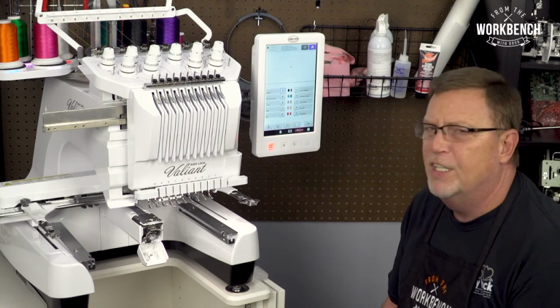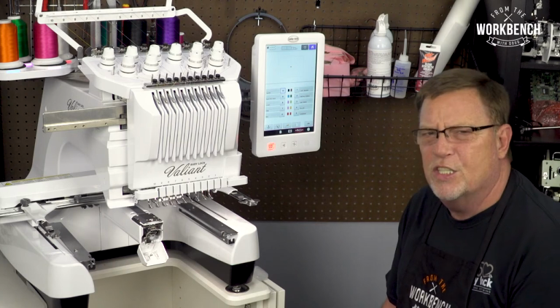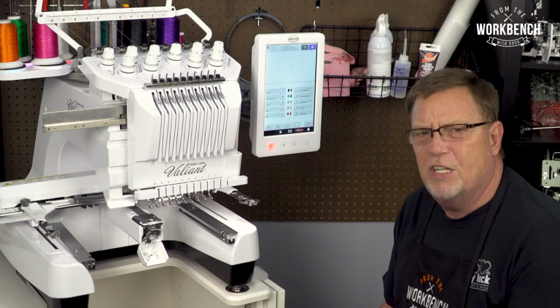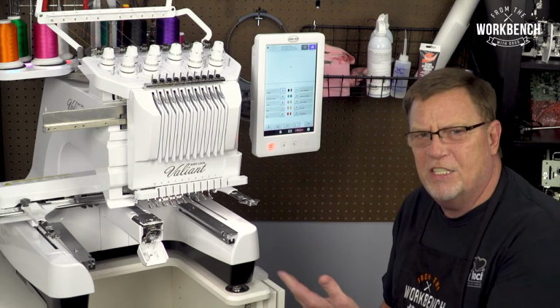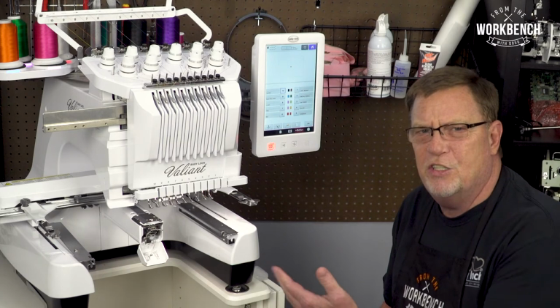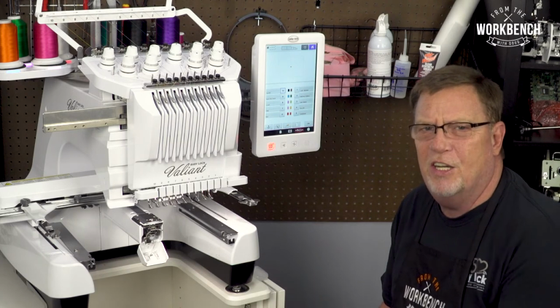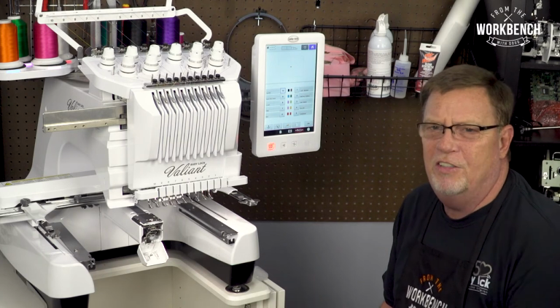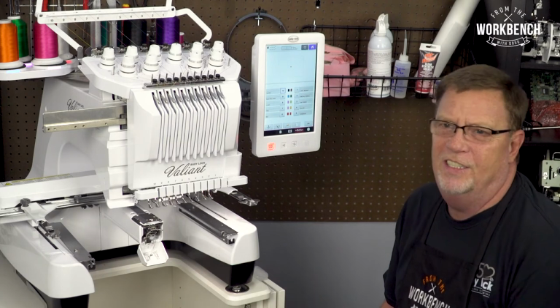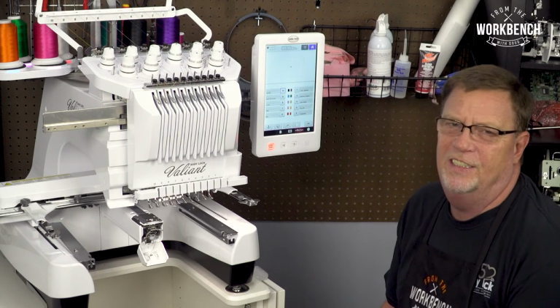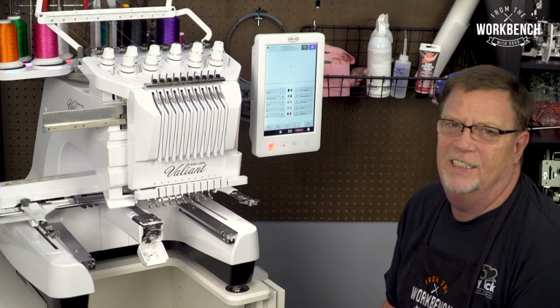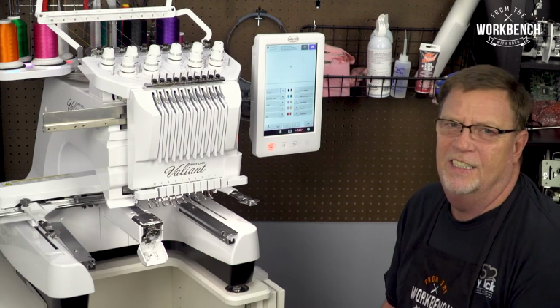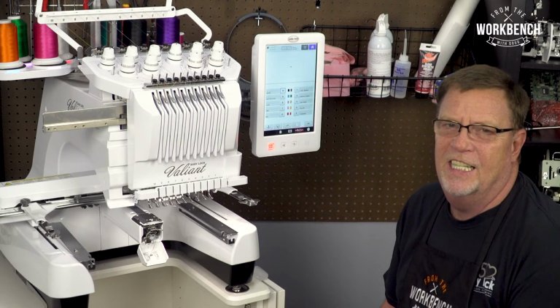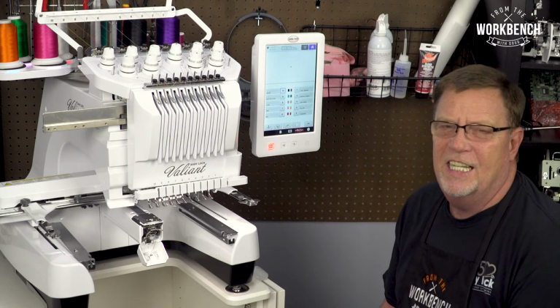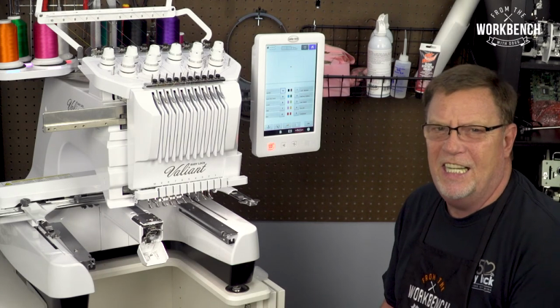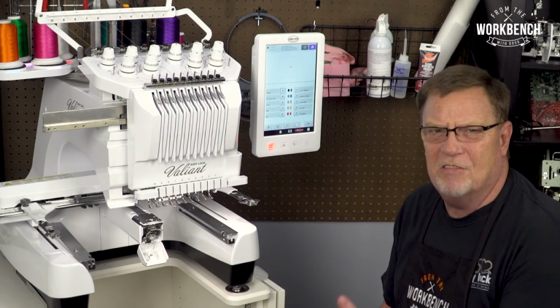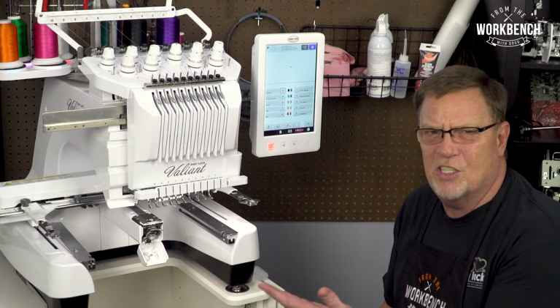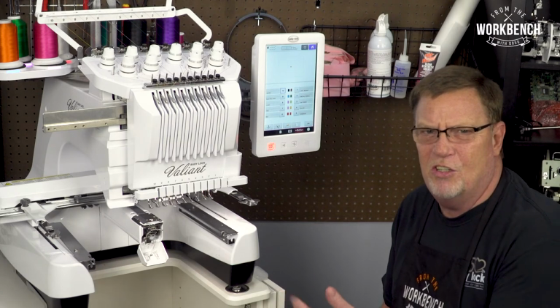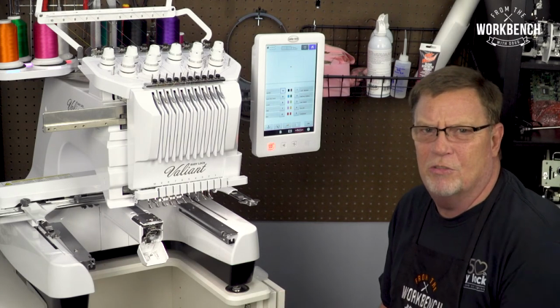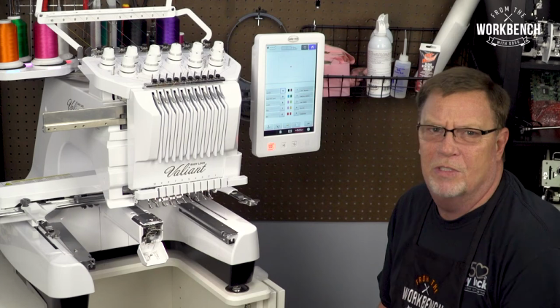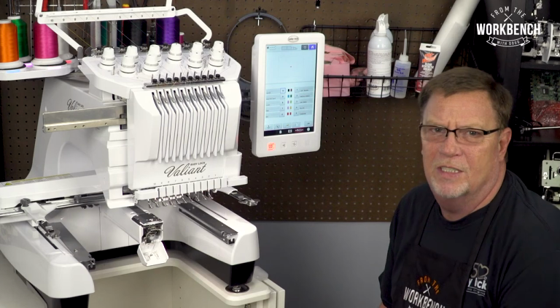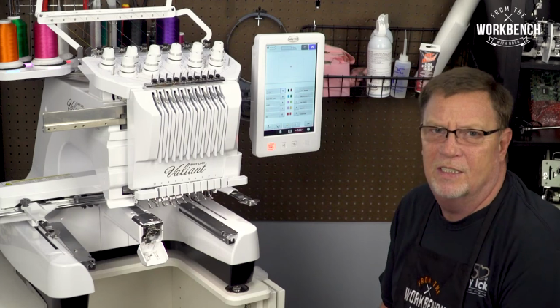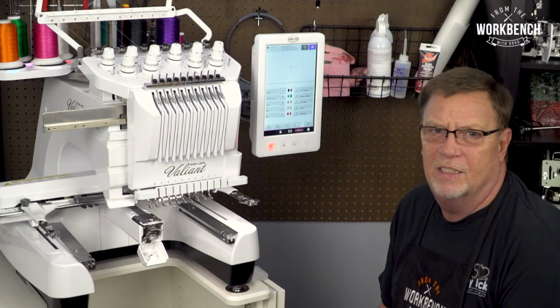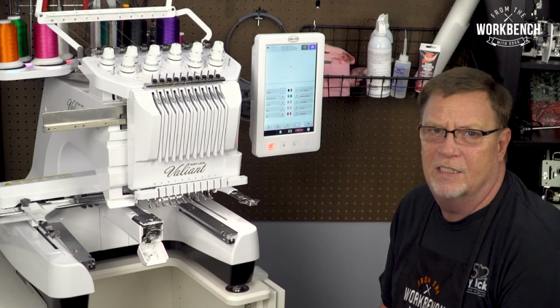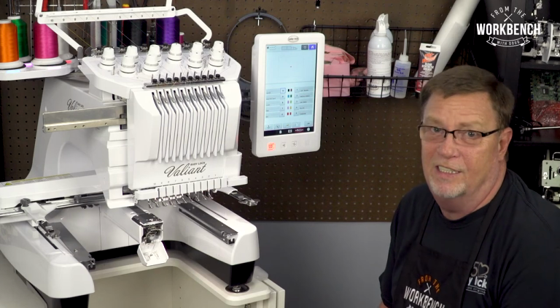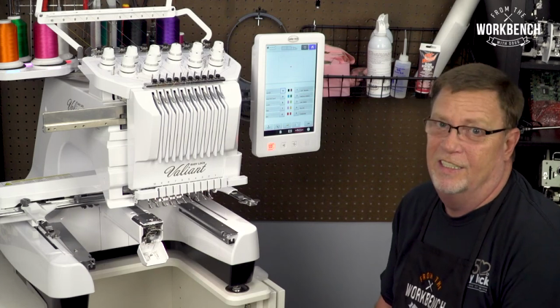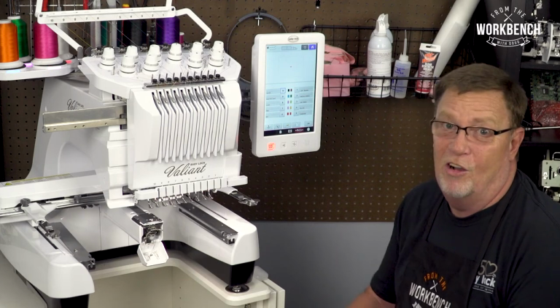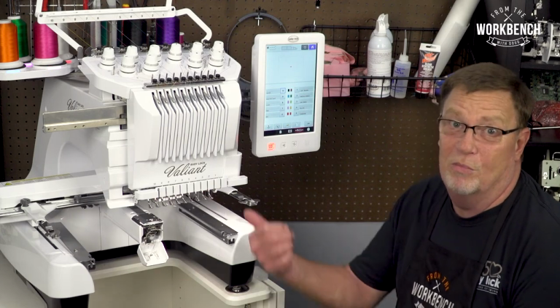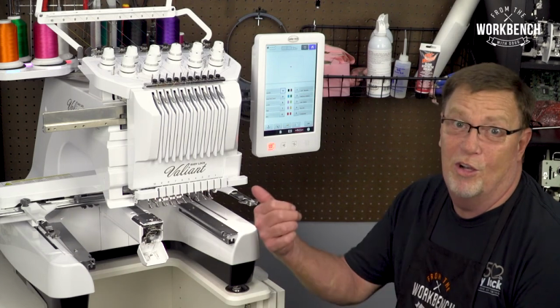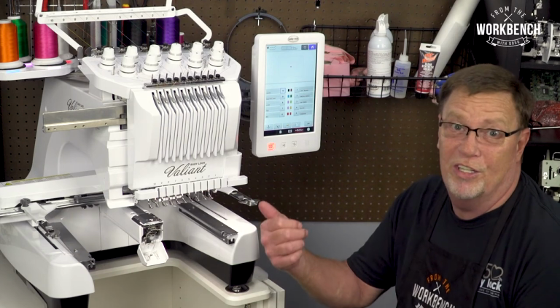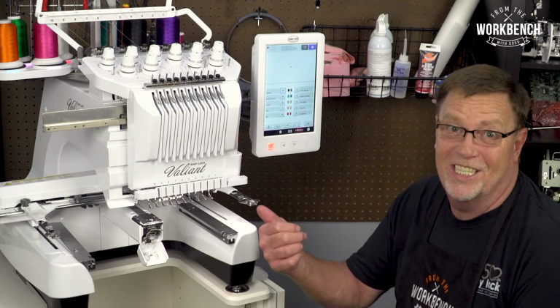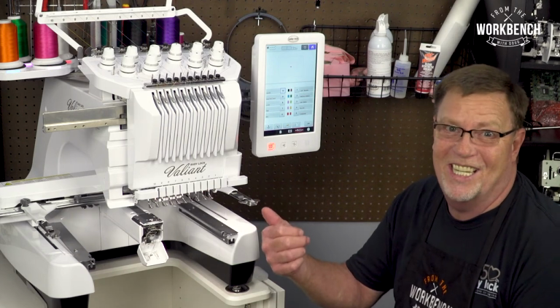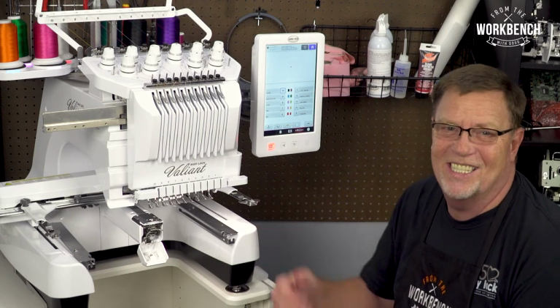So now that you know, get out and sew — or embroider, in this case.